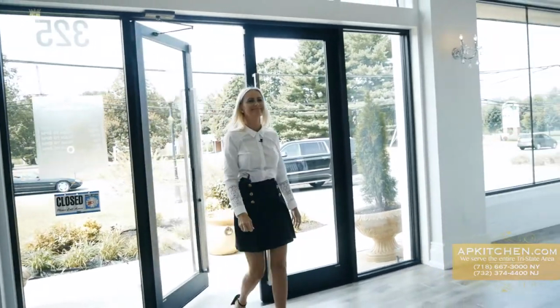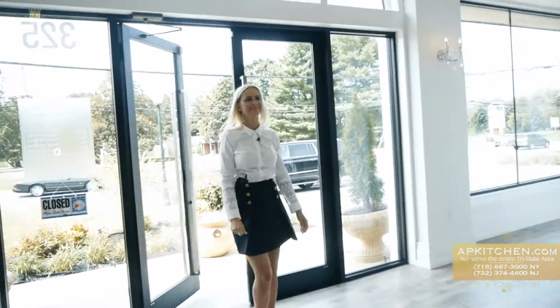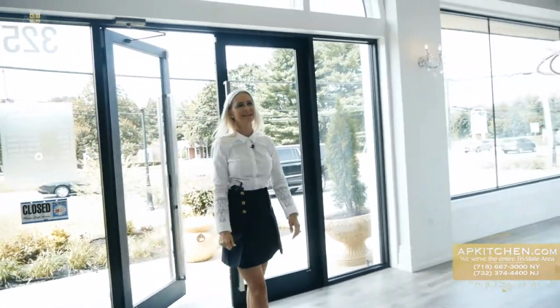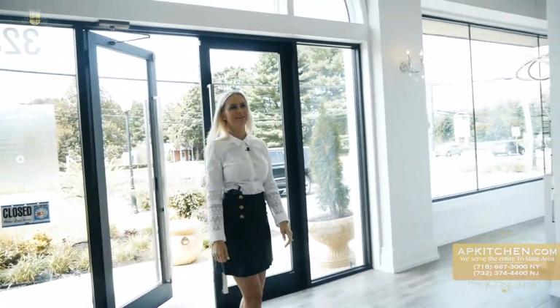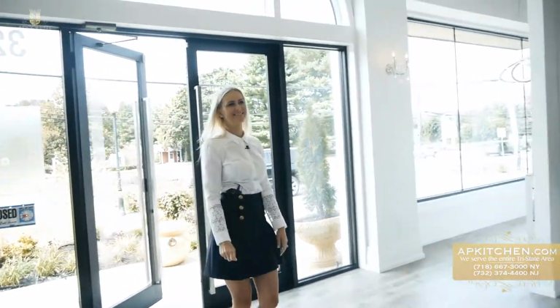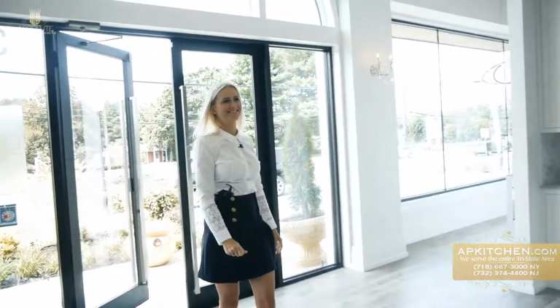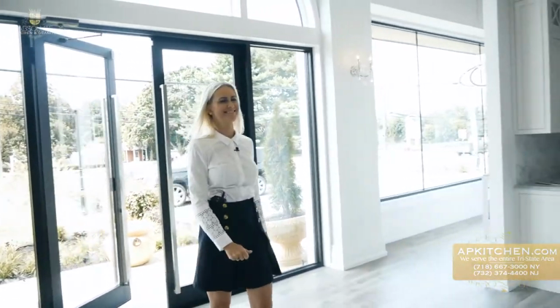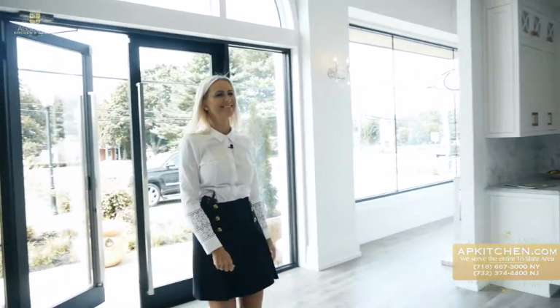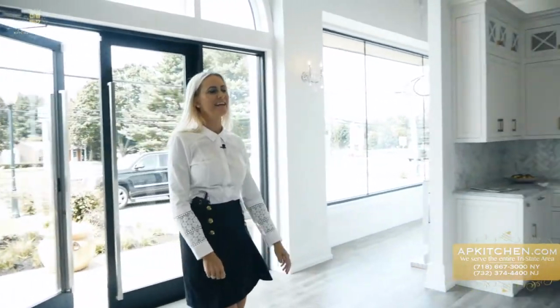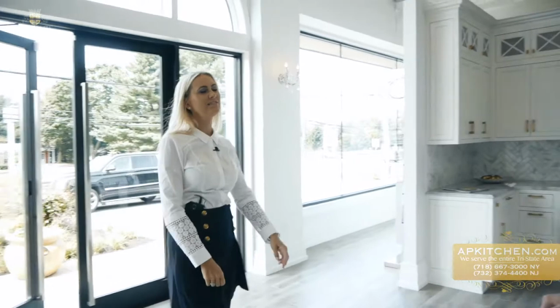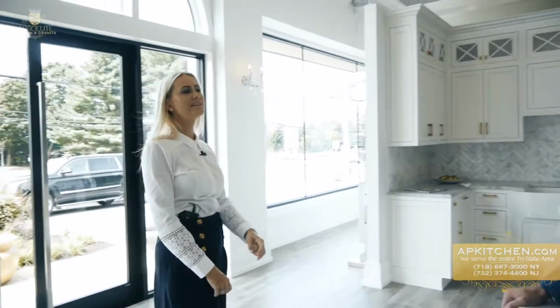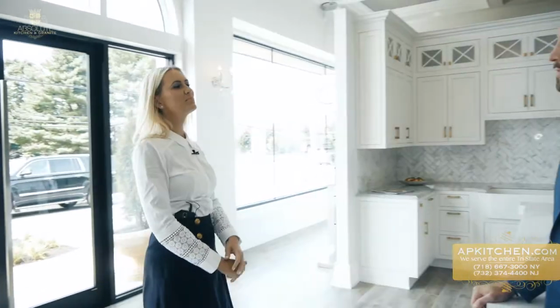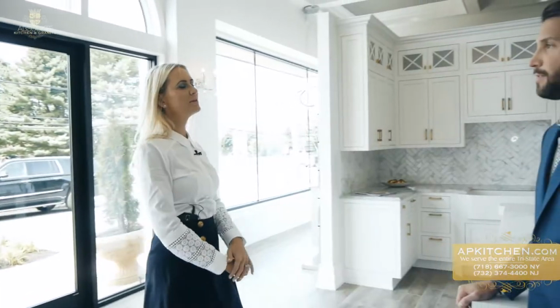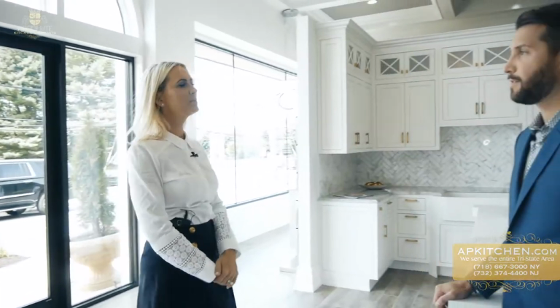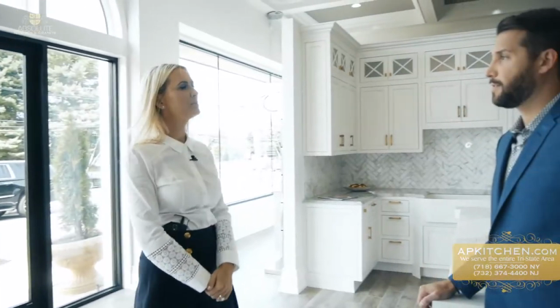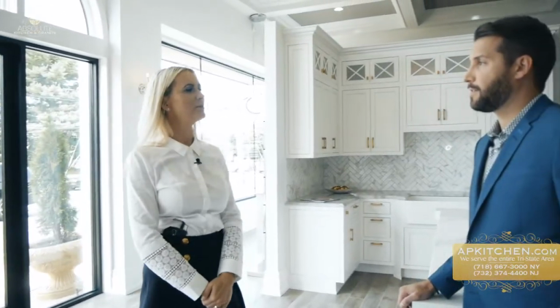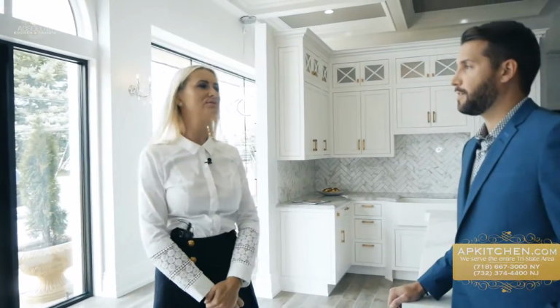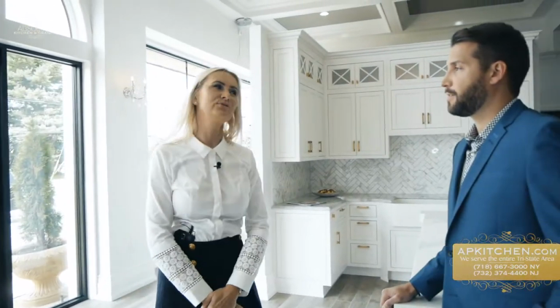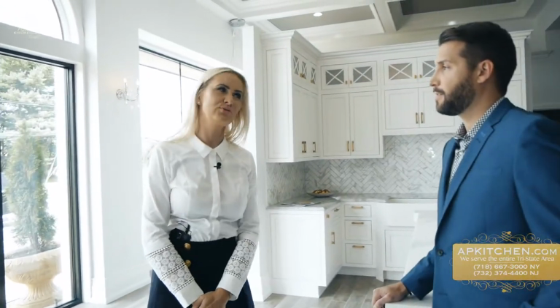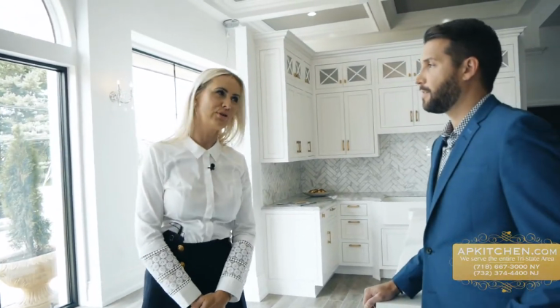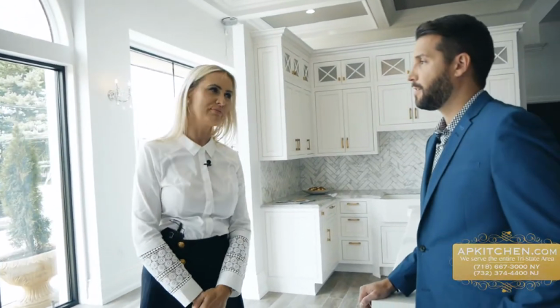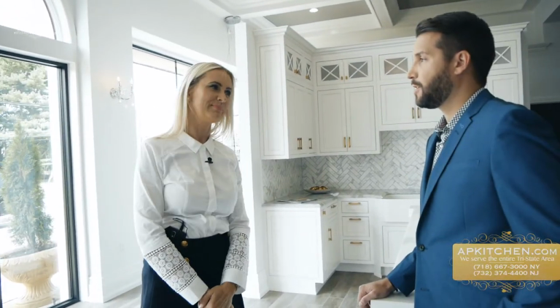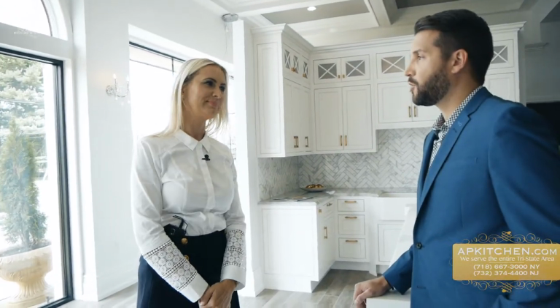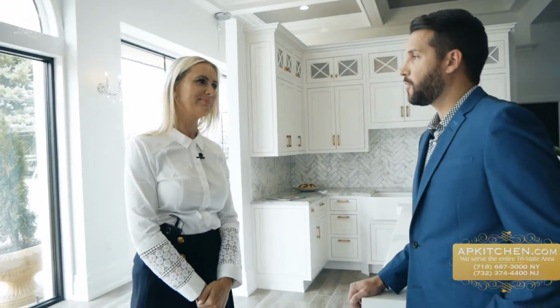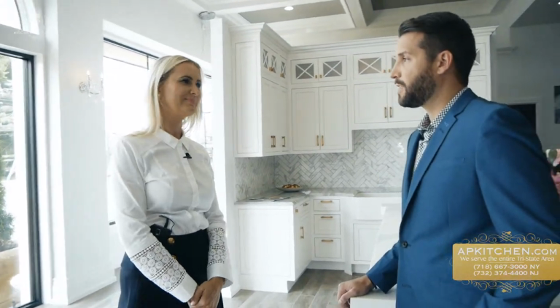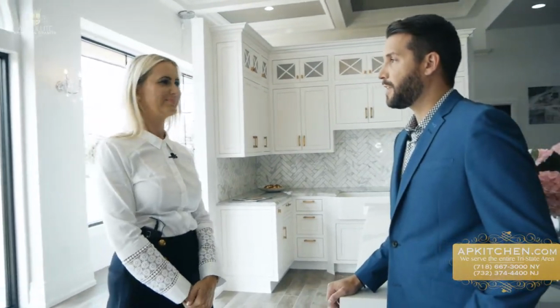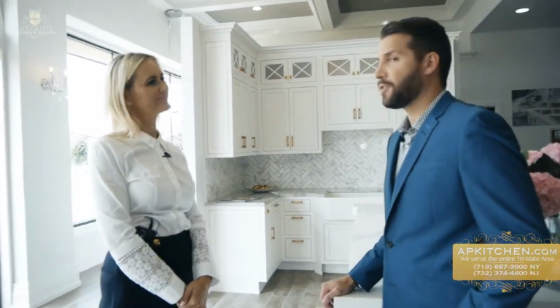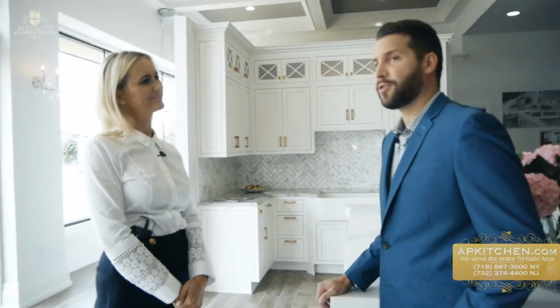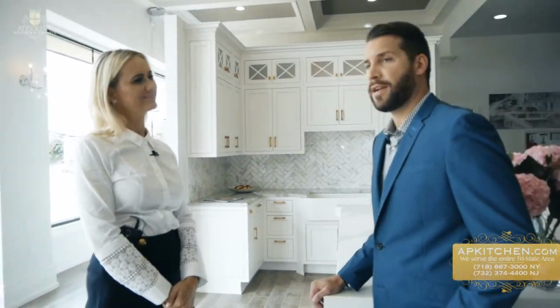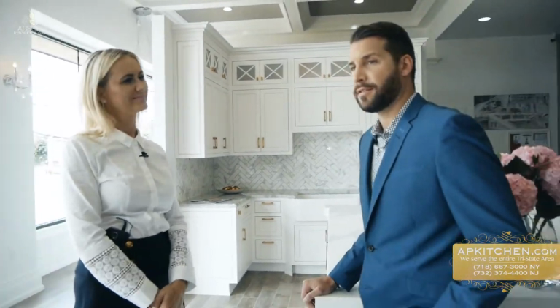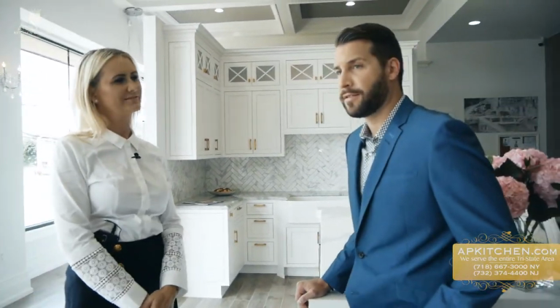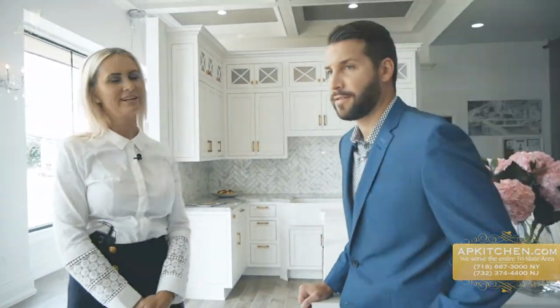Hi Bill! Can you tell us more about the products in your showroom? Sure, let's take a look around.